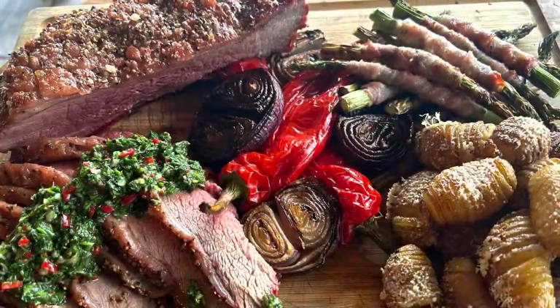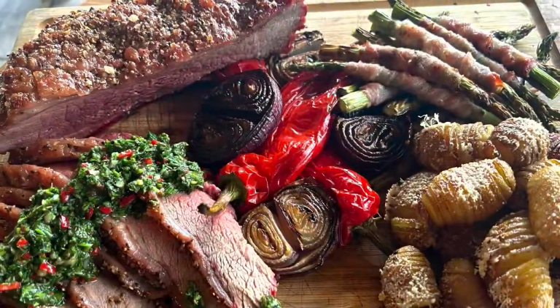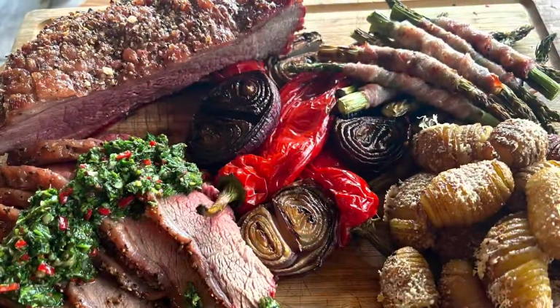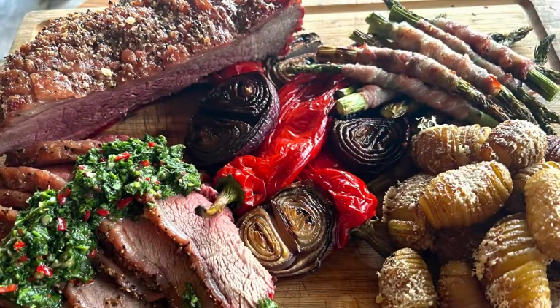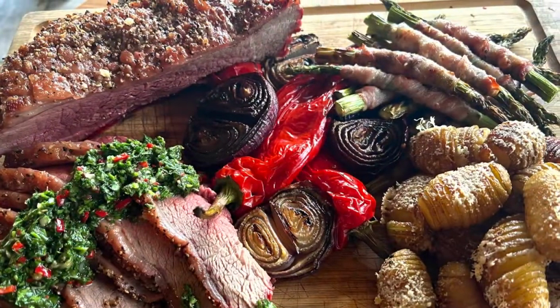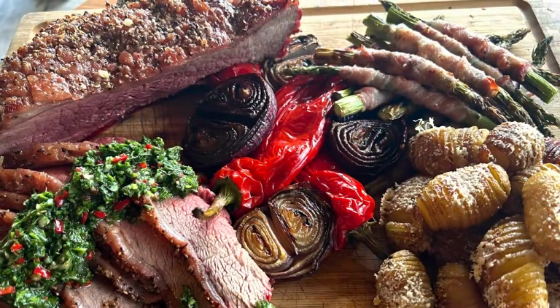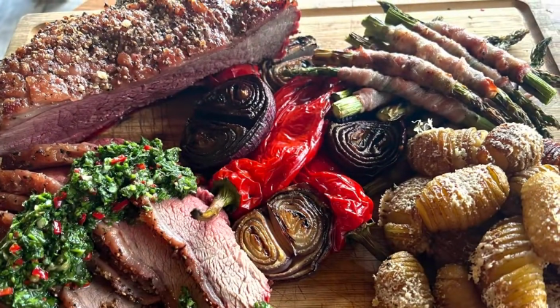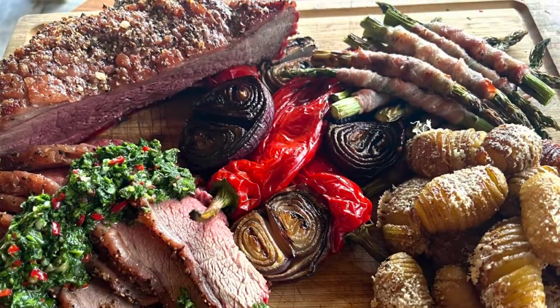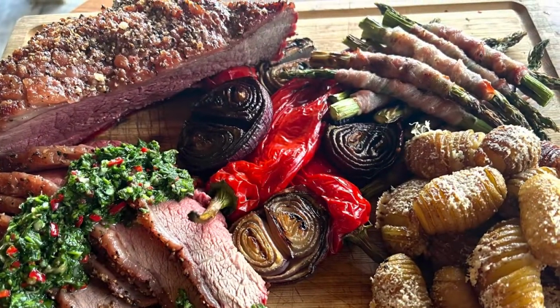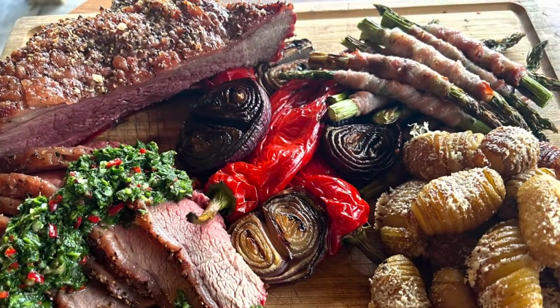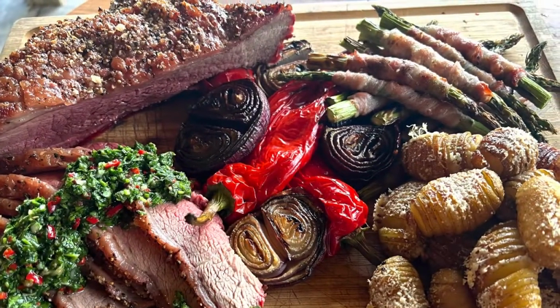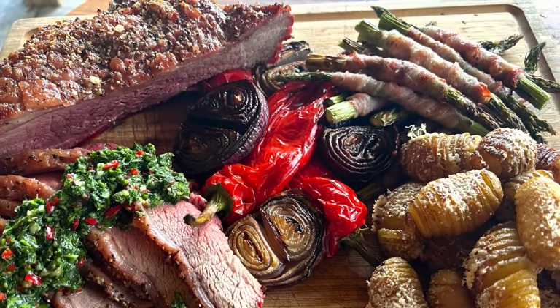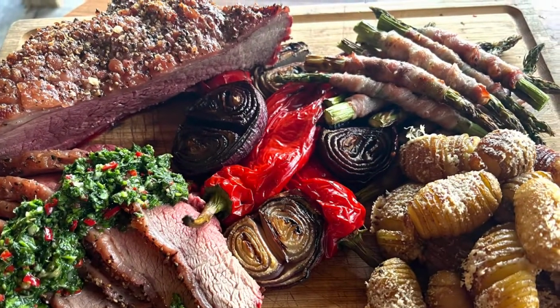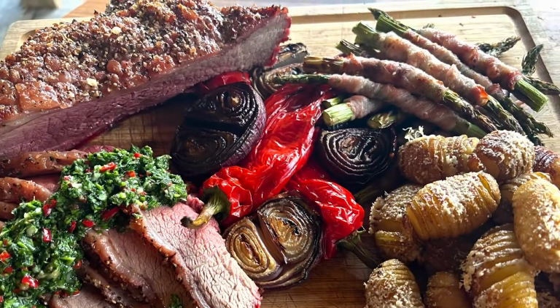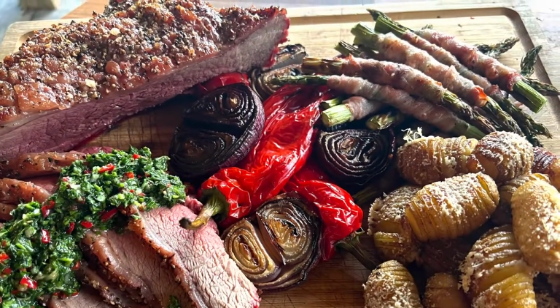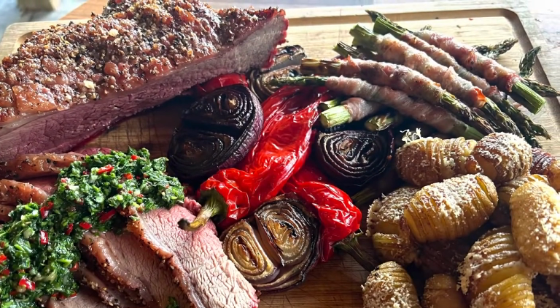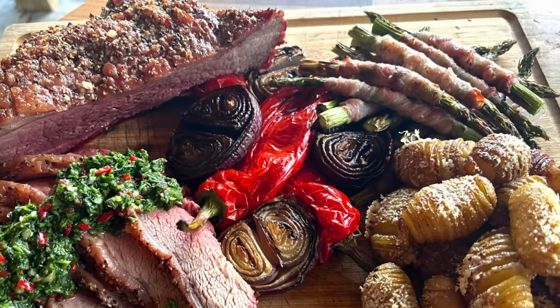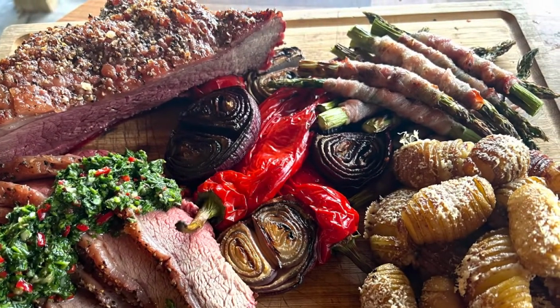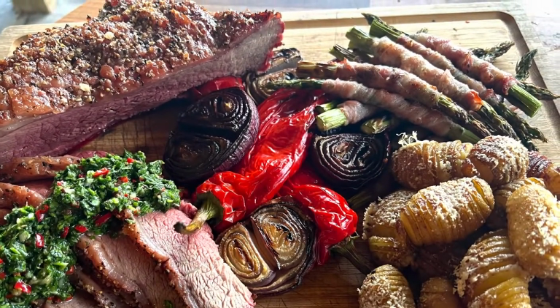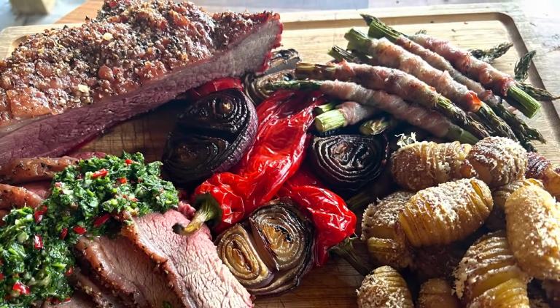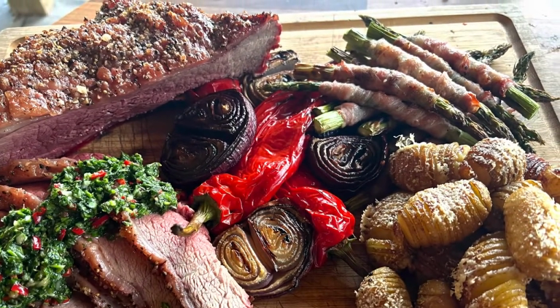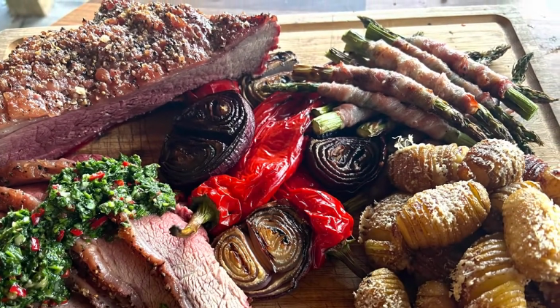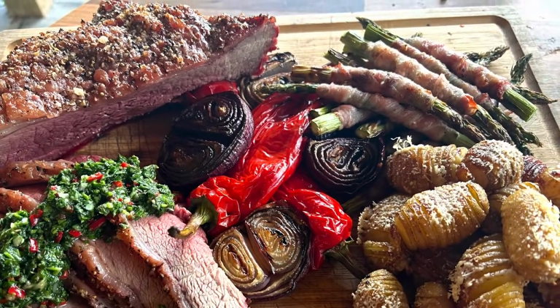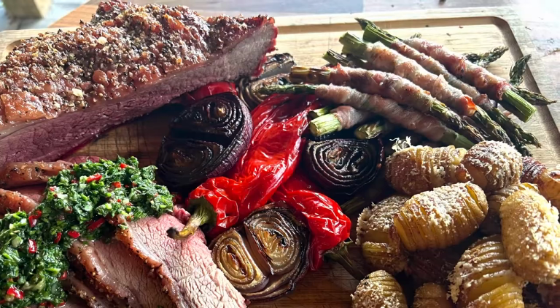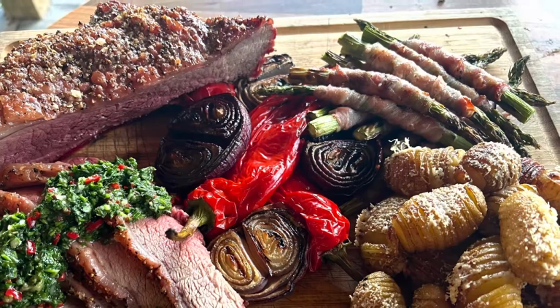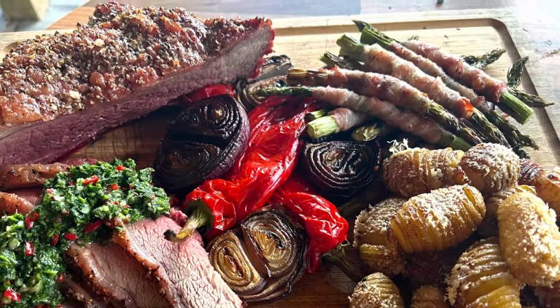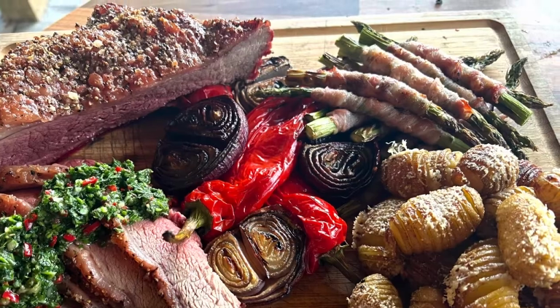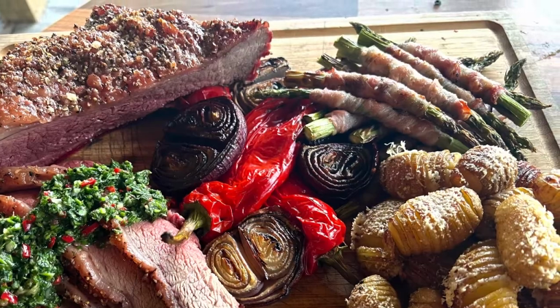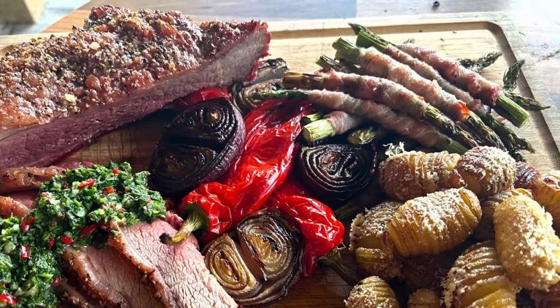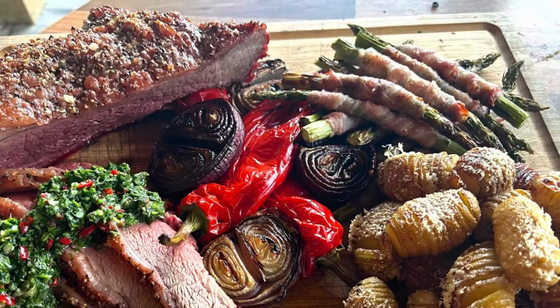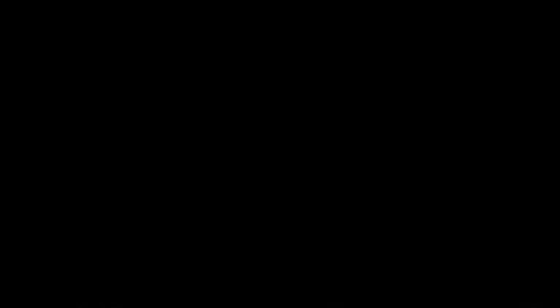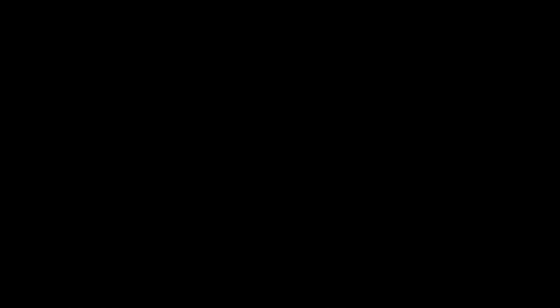This is how we ended up, and I'm pretty sure you'll agree — serve this to anyone and they're going to be pretty impressed.